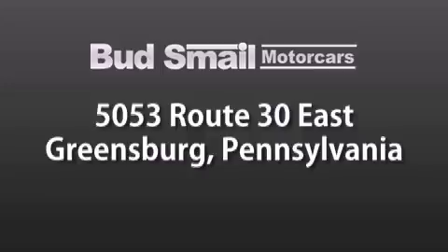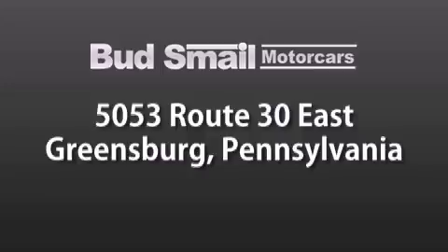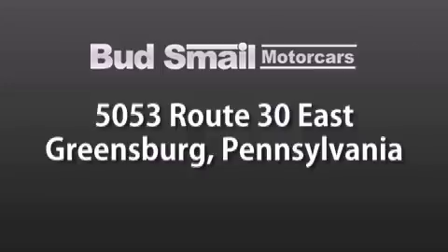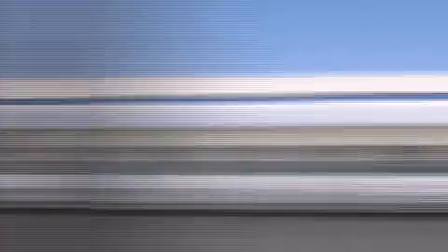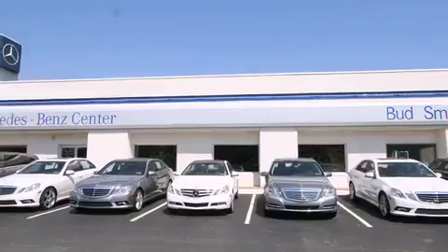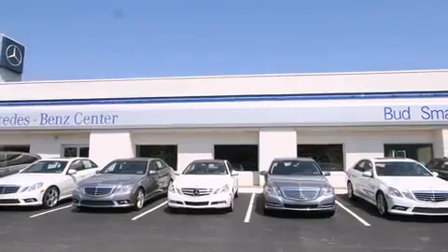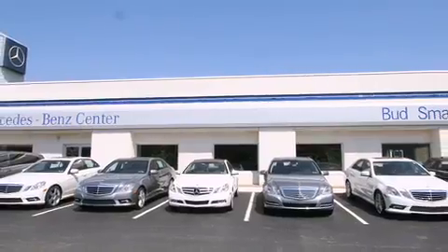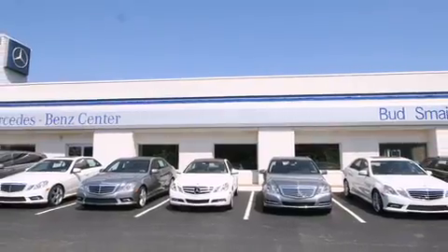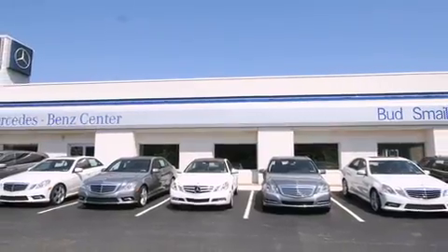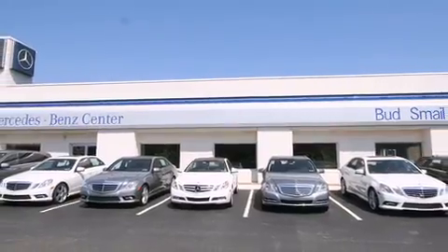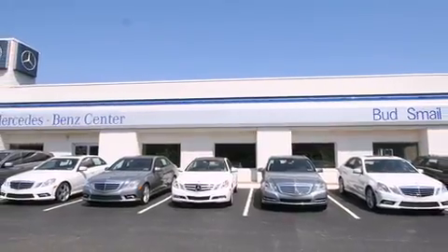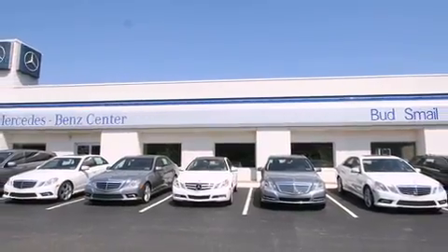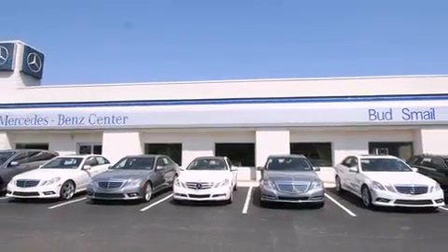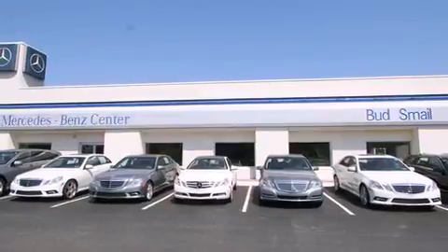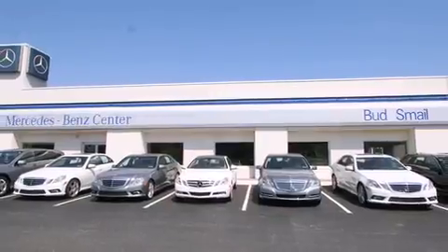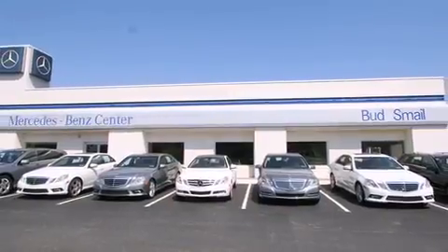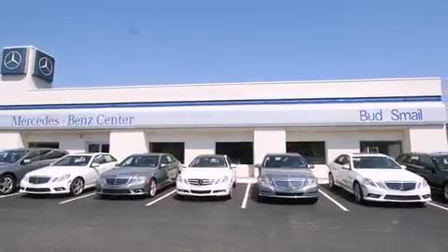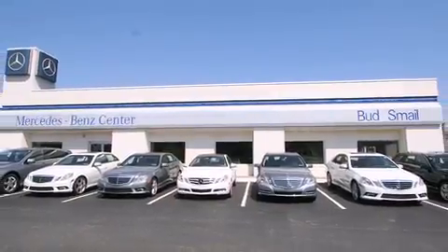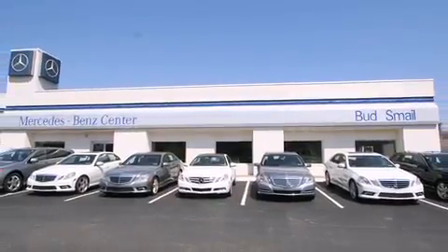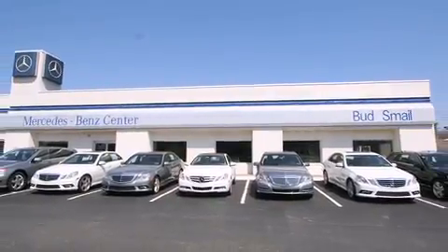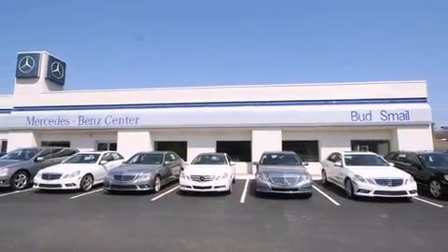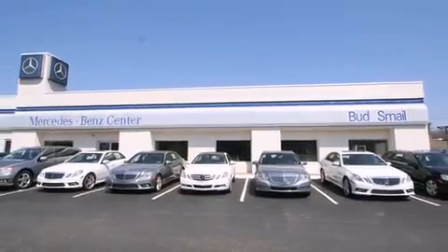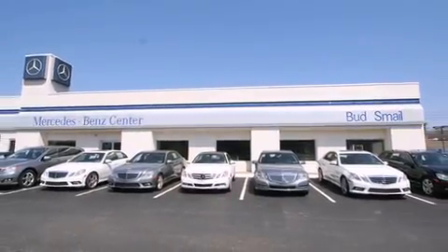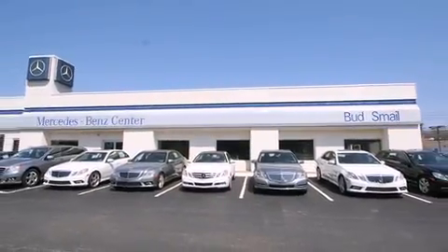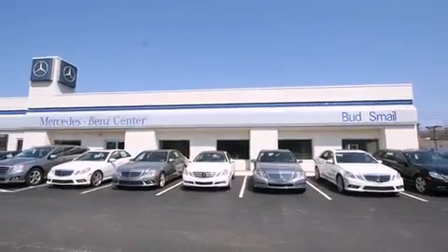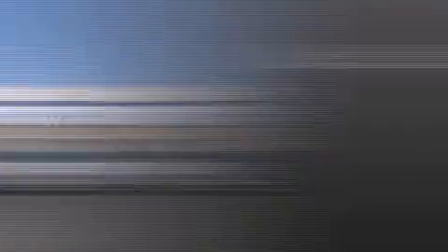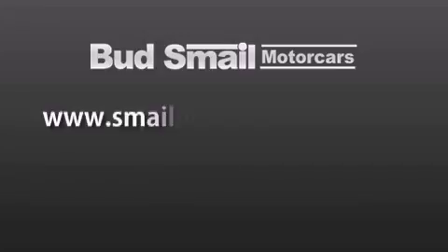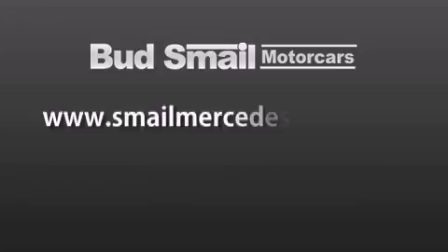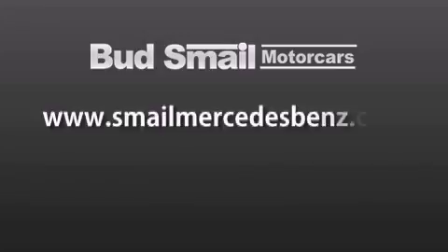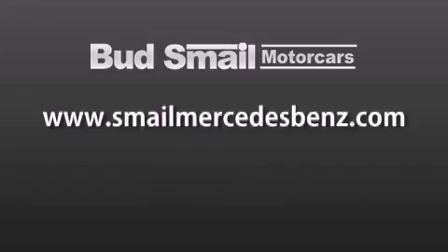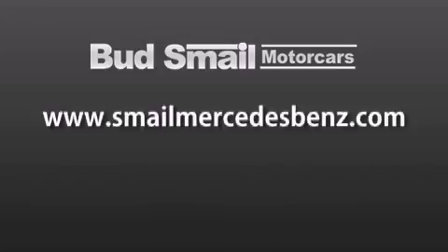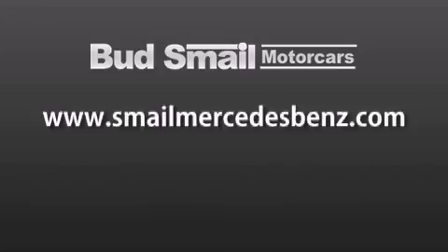Contact us today to find out about our financing specials and leasing offers, and make sure to visit us at SmaleMercedesBenz.com.